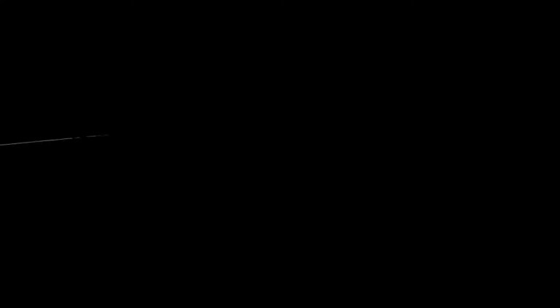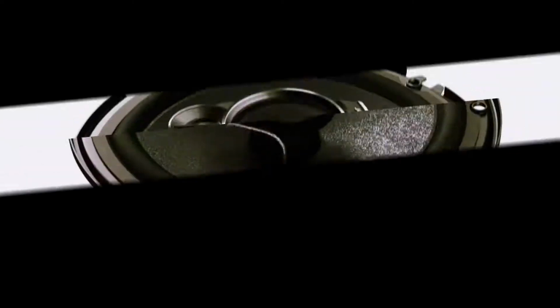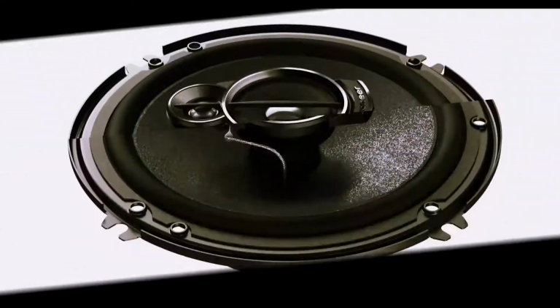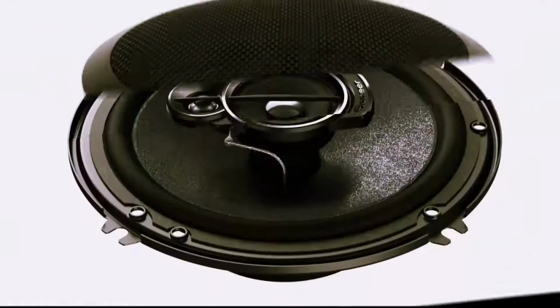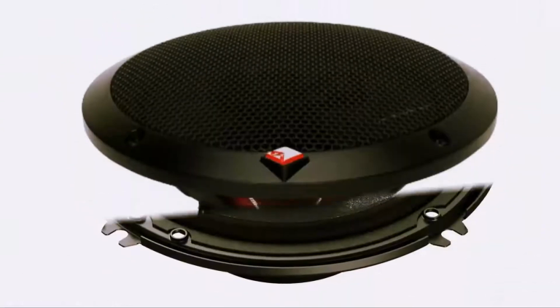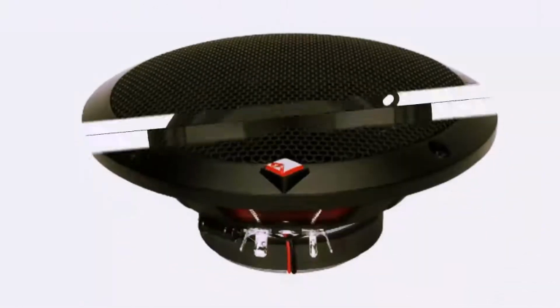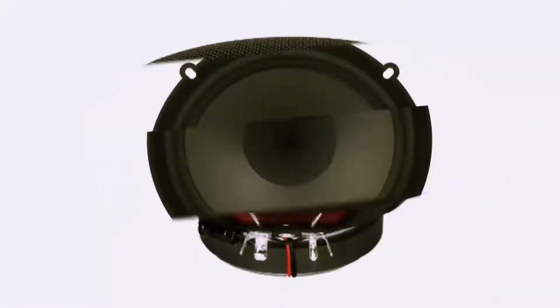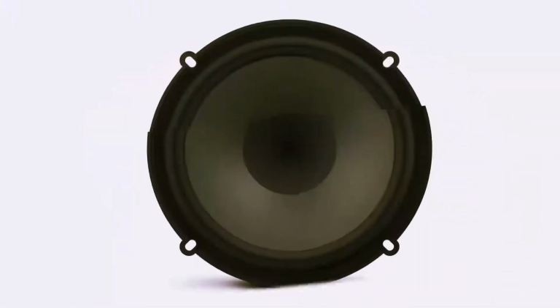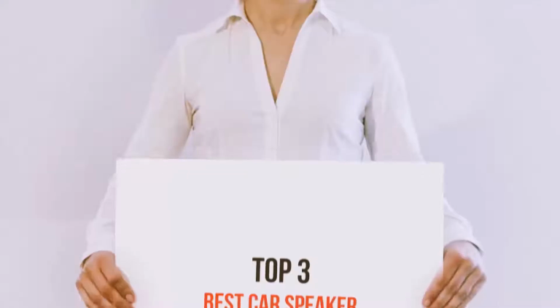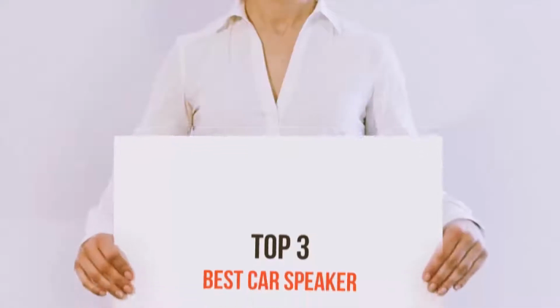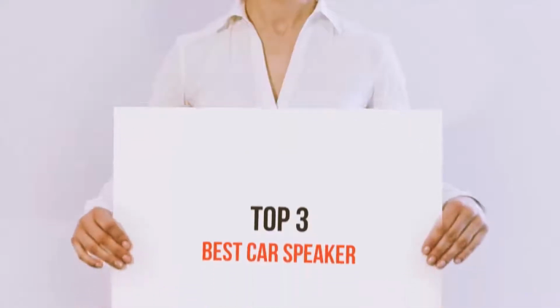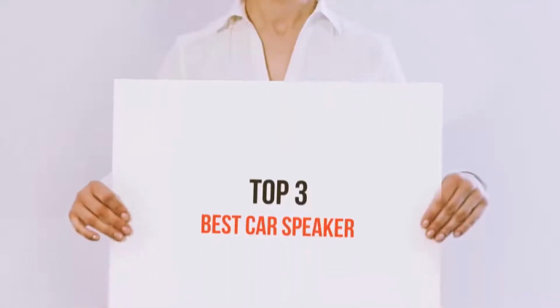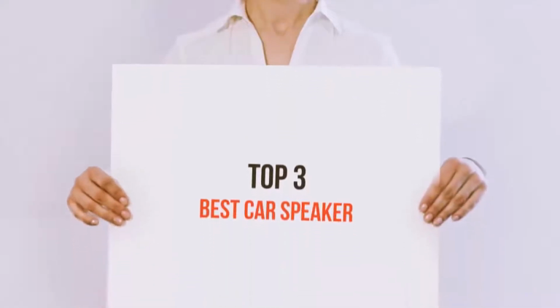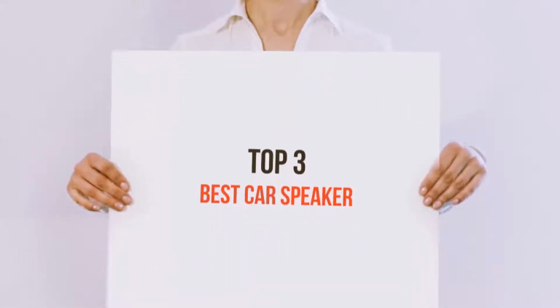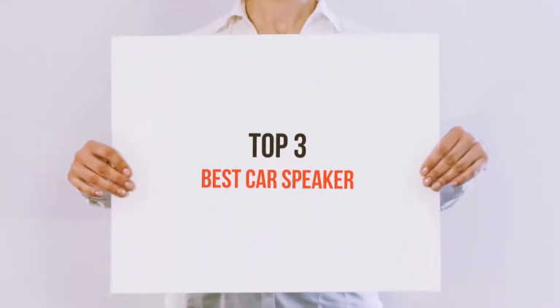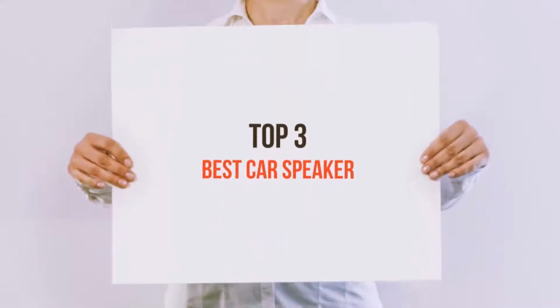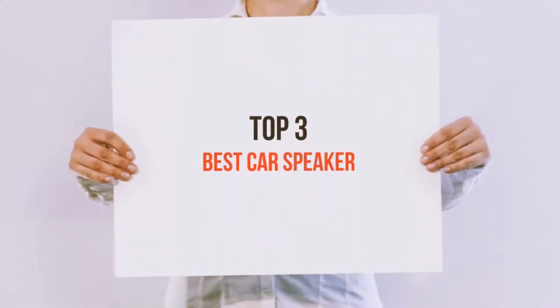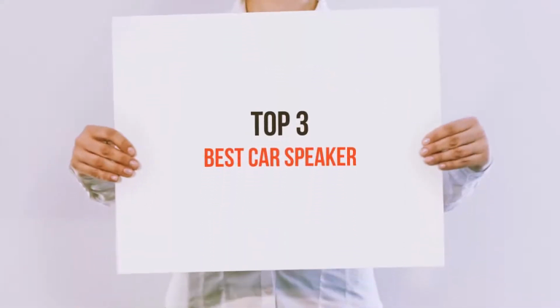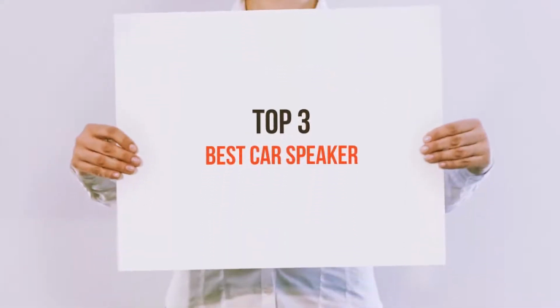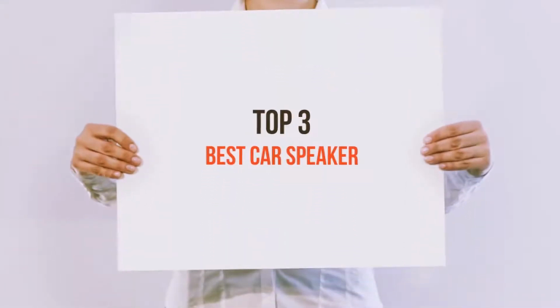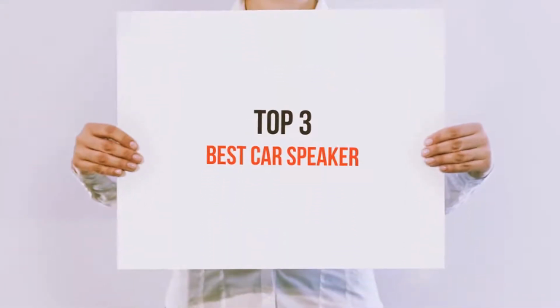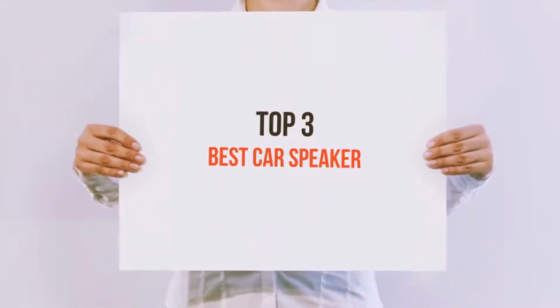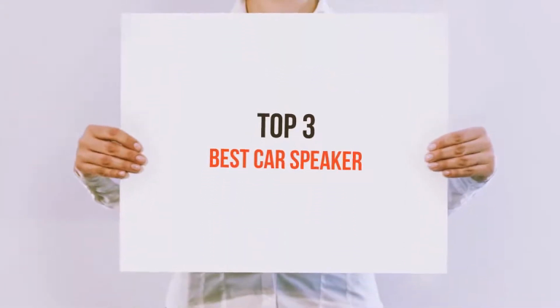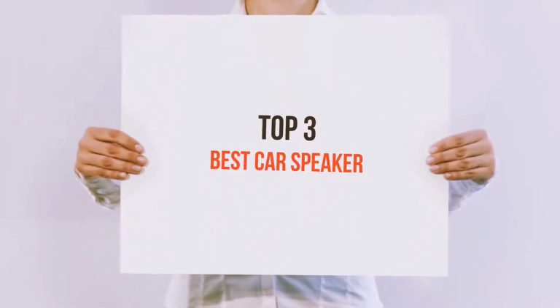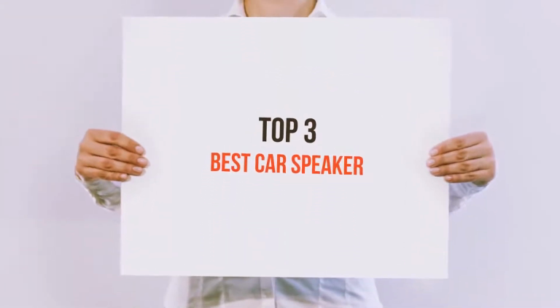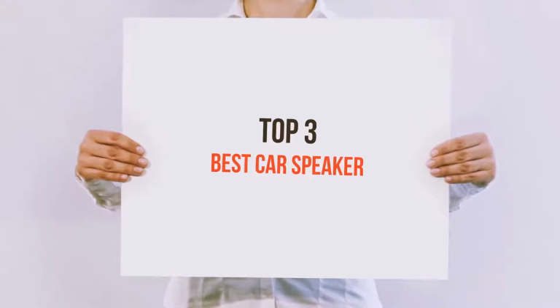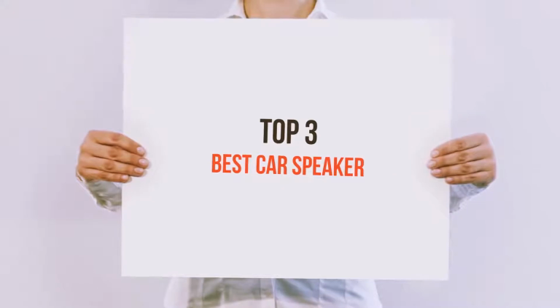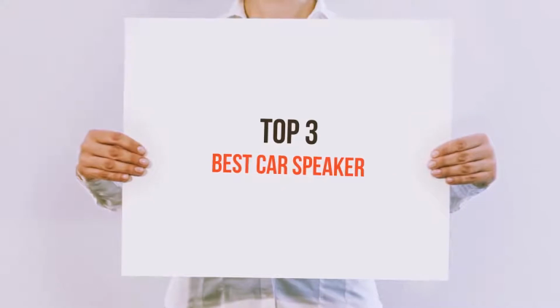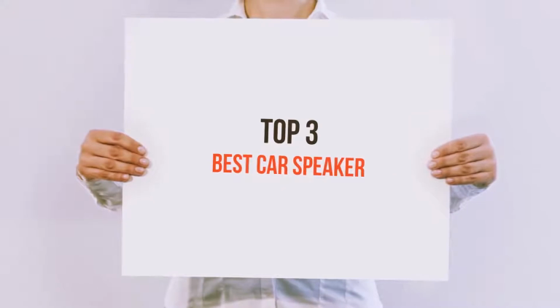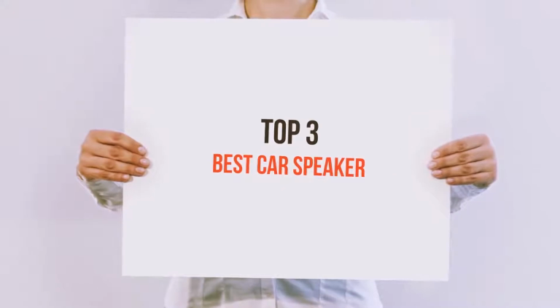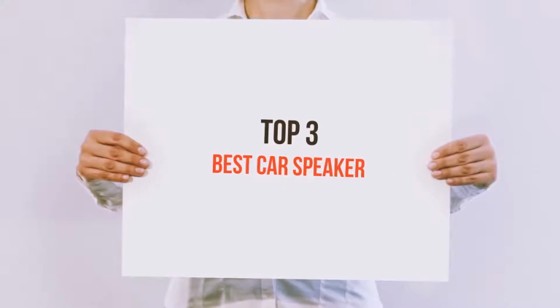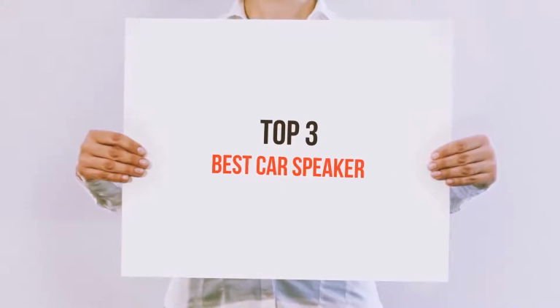Hello guys, welcome back to my channel. Today I'm gonna talk about top 3 best car speakers.